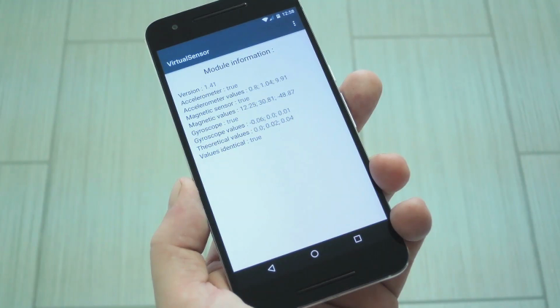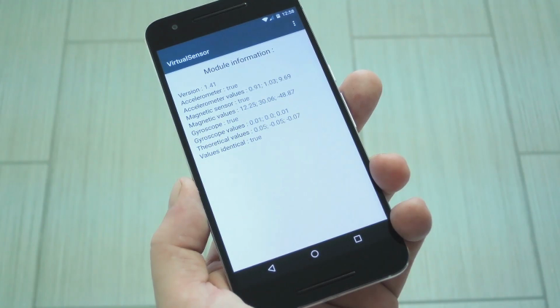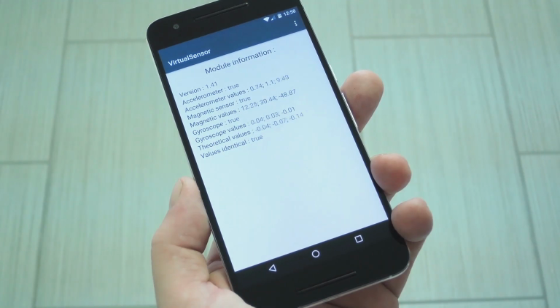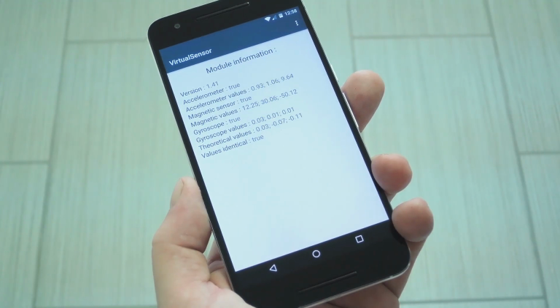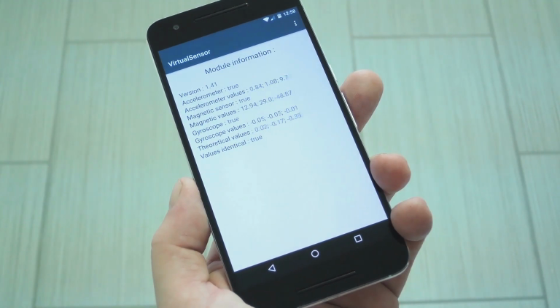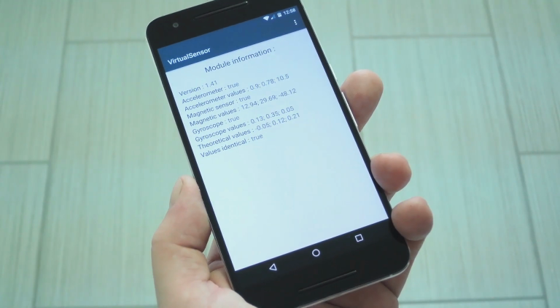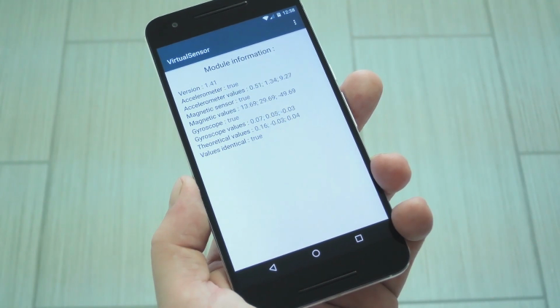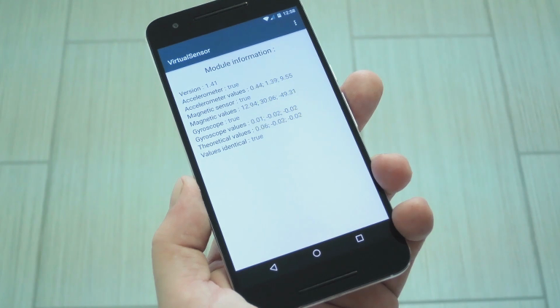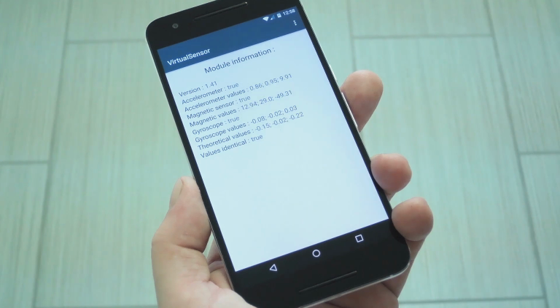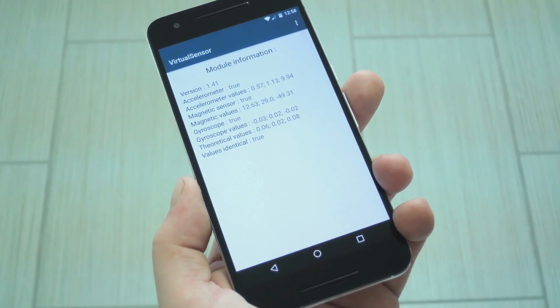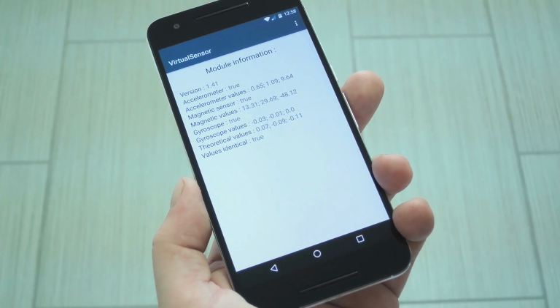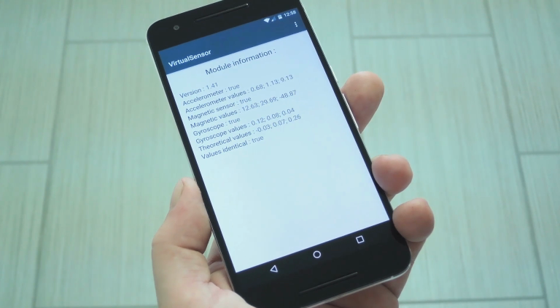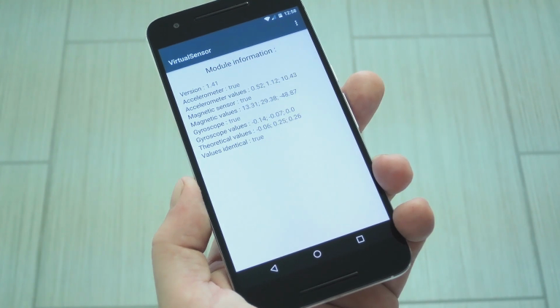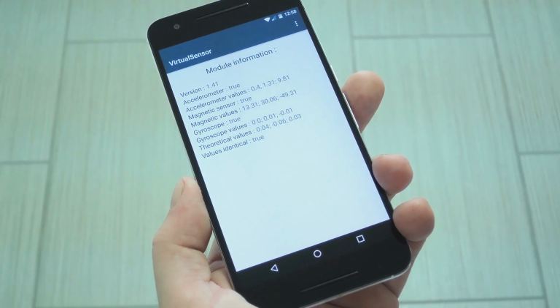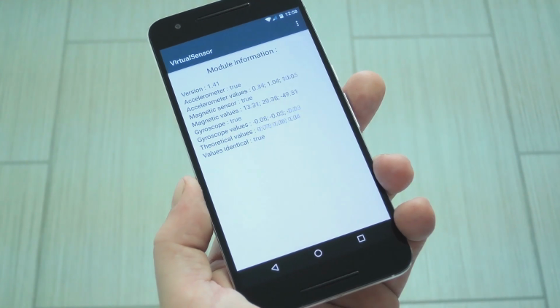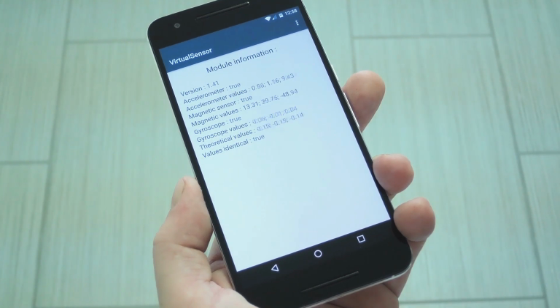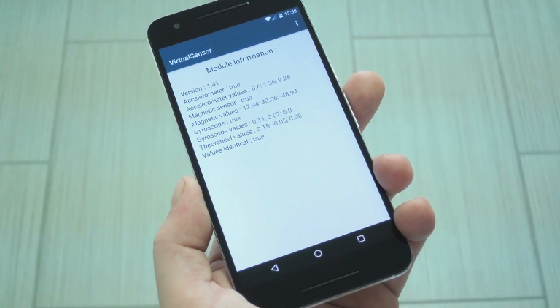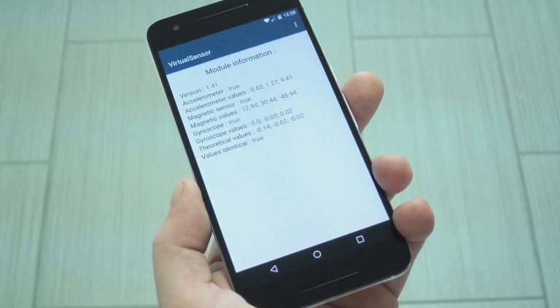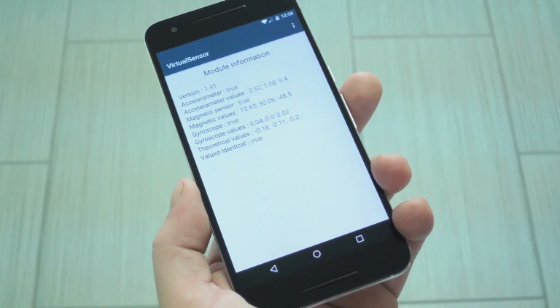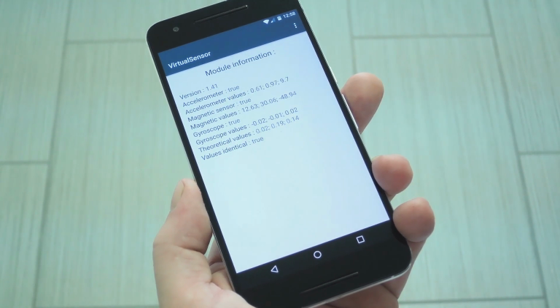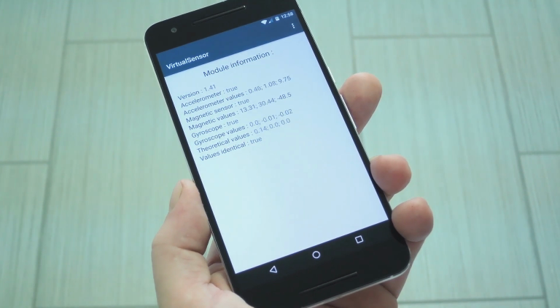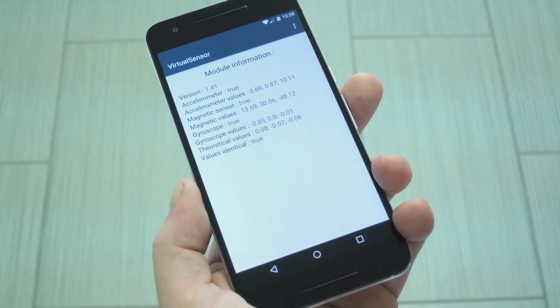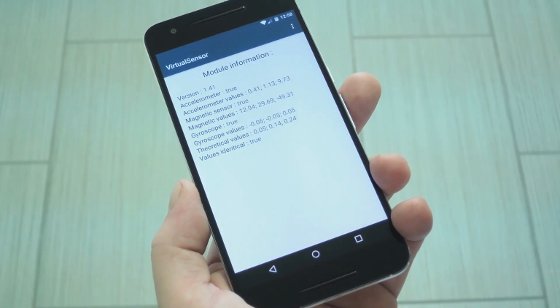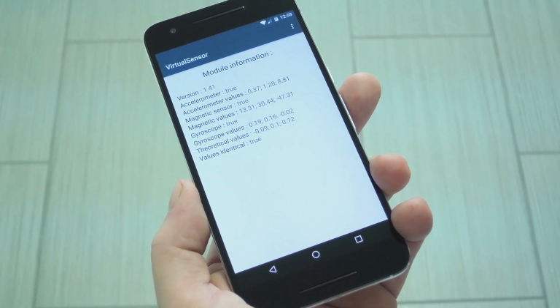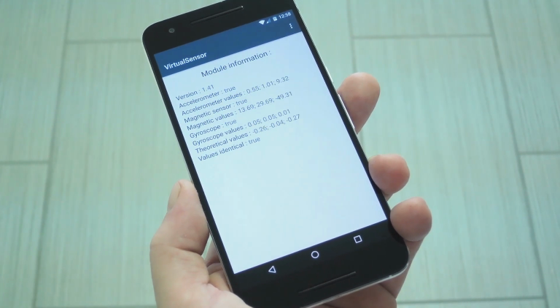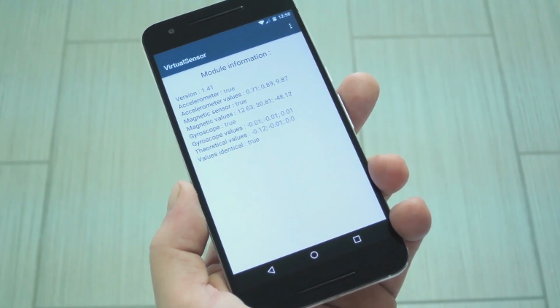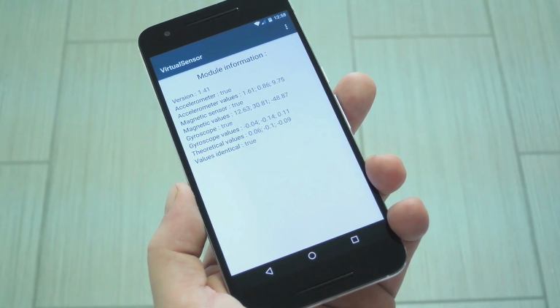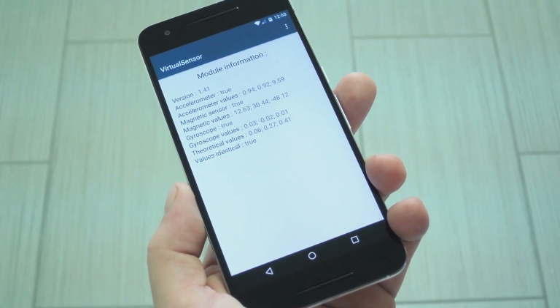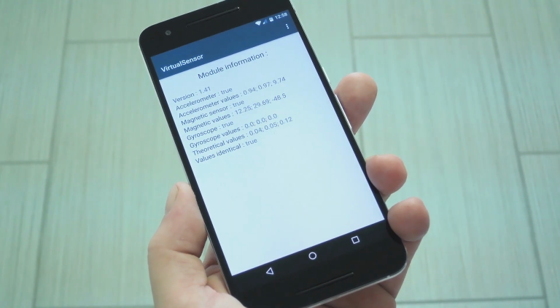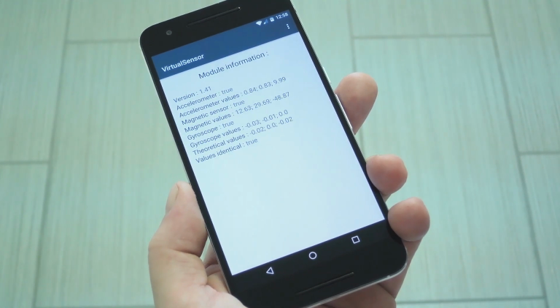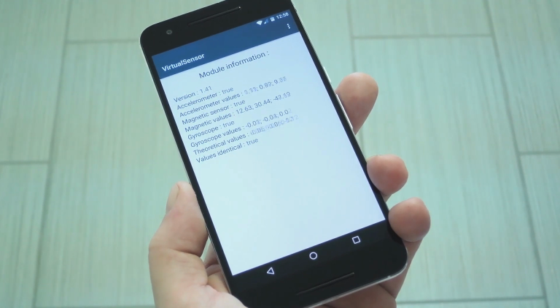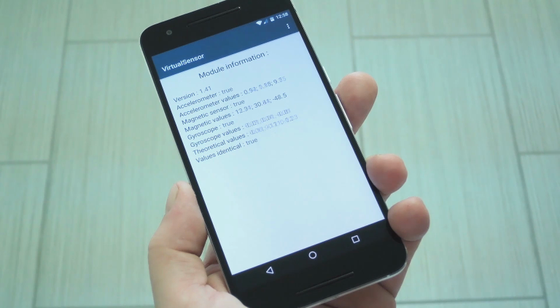When you get back up, no further setup is needed. From now on, the majority of apps will just think your phone has a gyroscope and they should all work as intended.